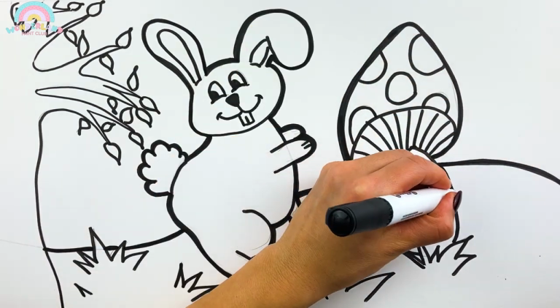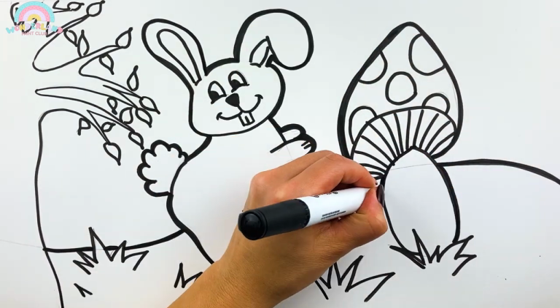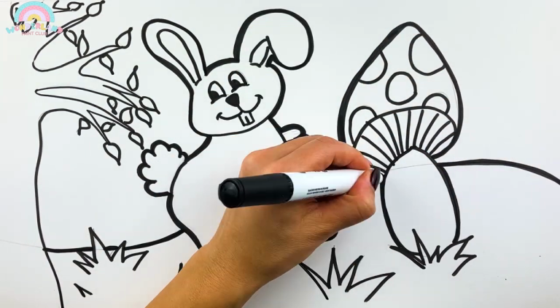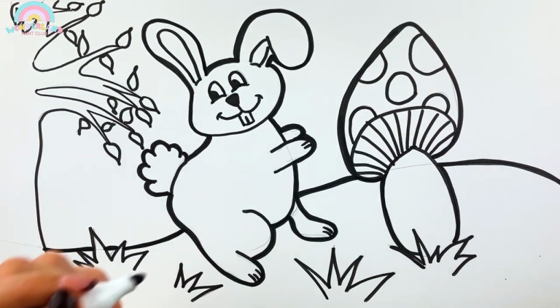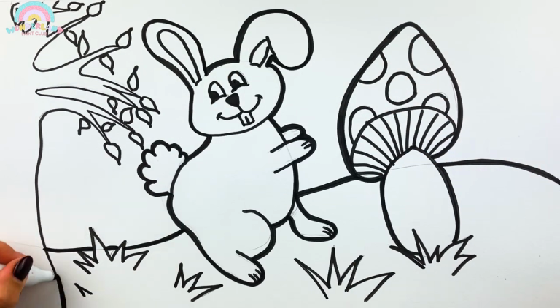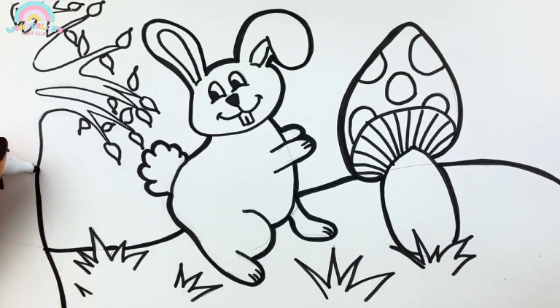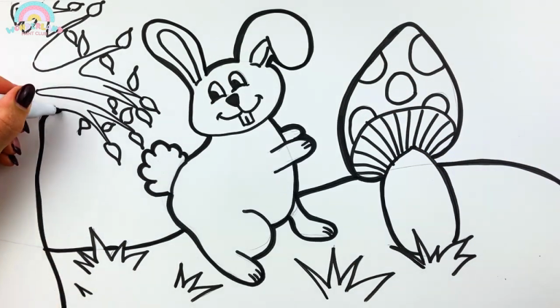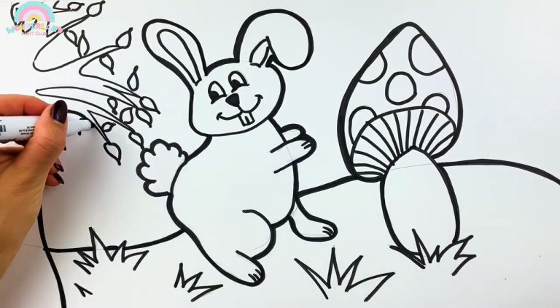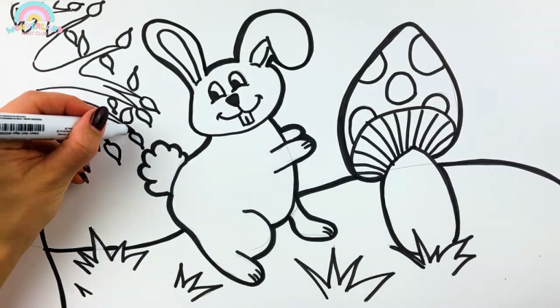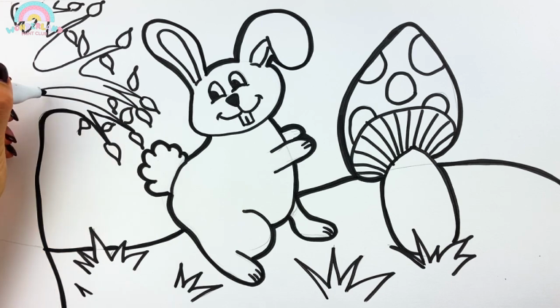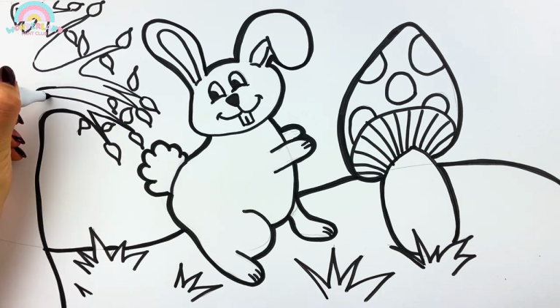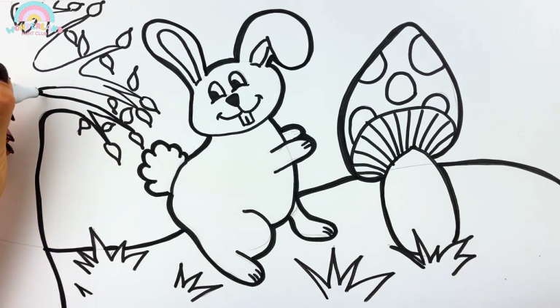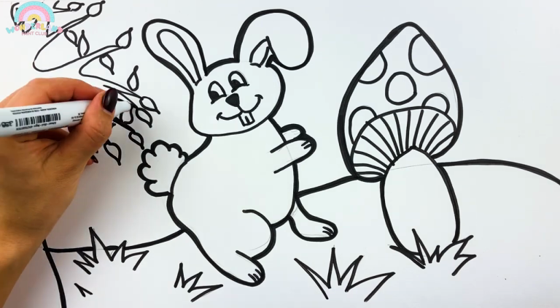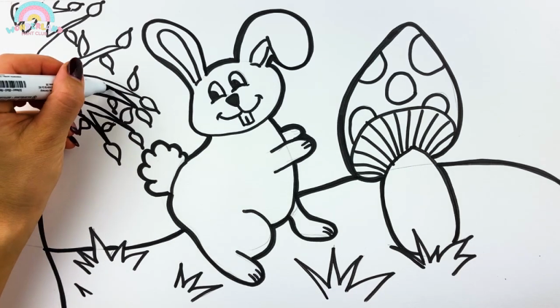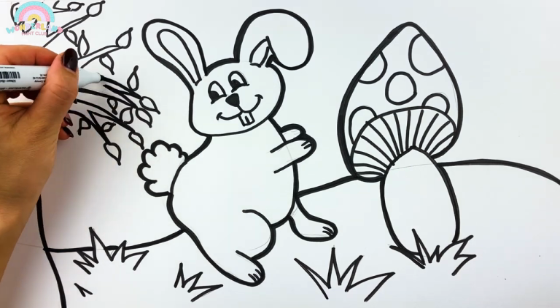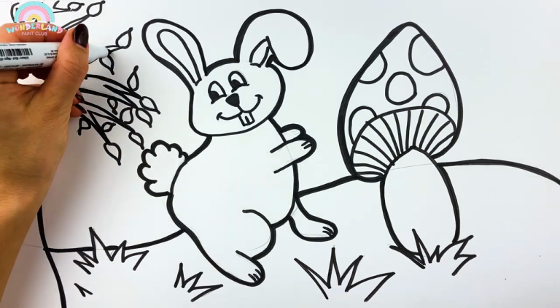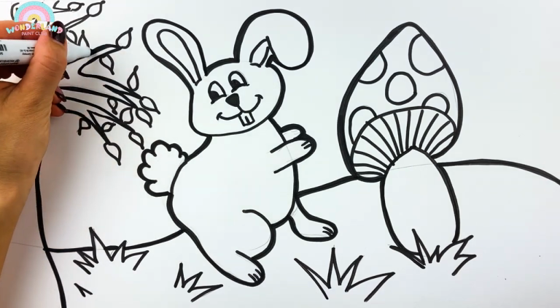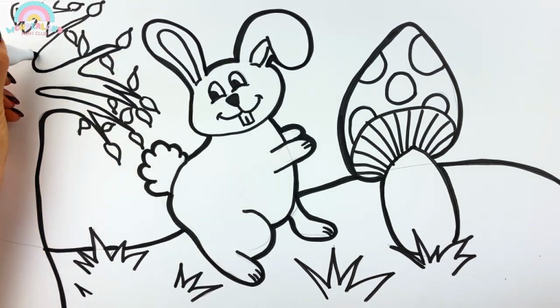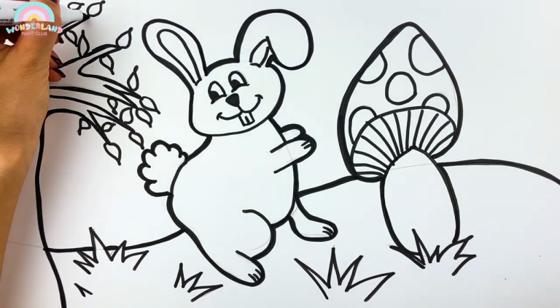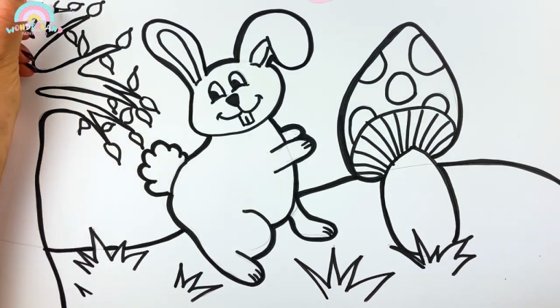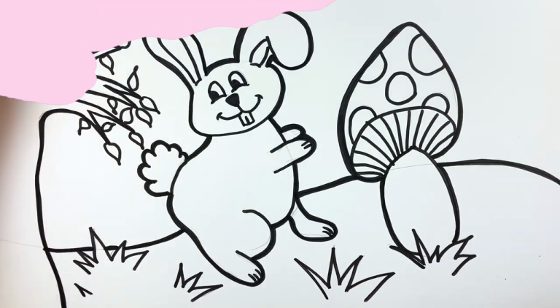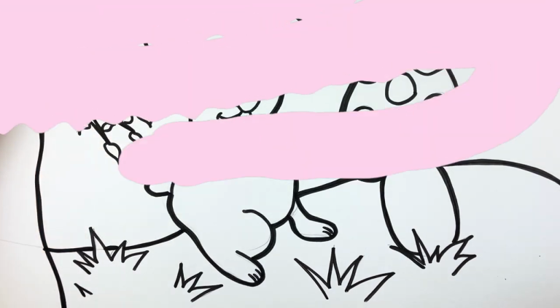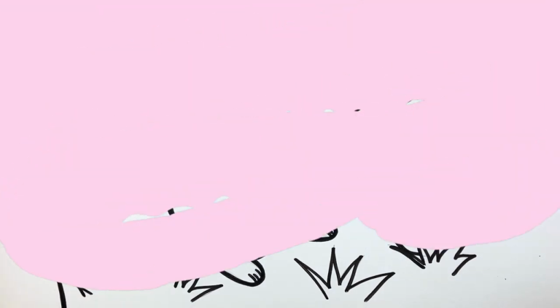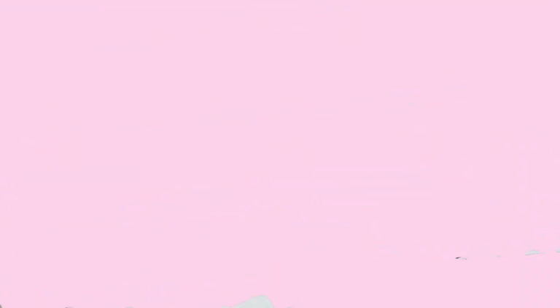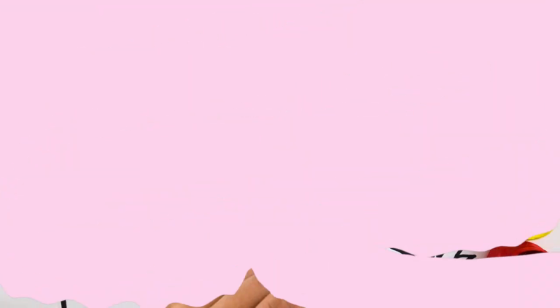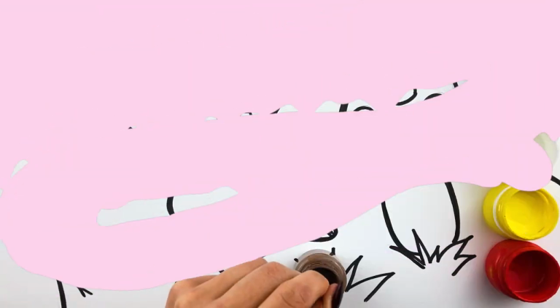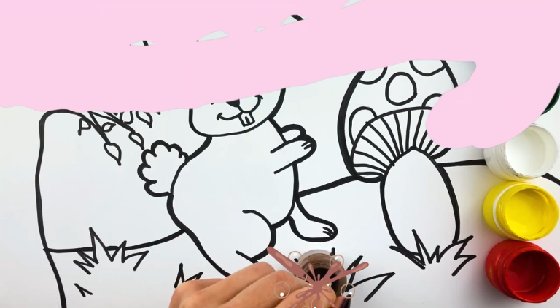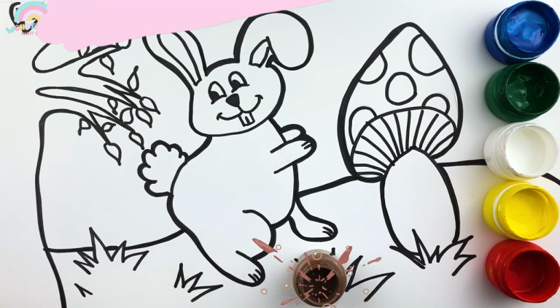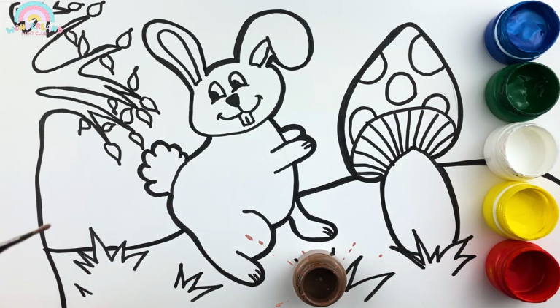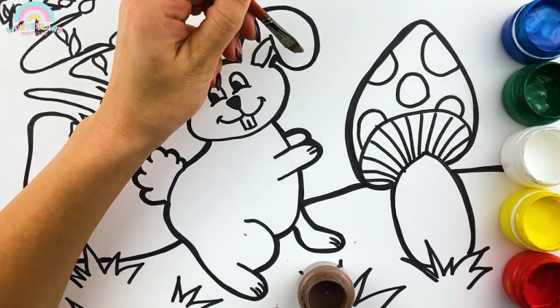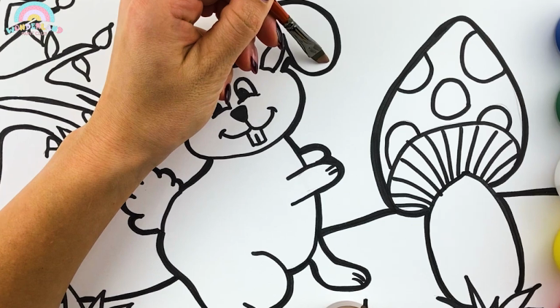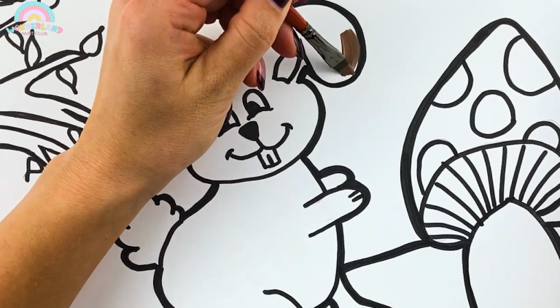Let the painting begin! So exciting! Brown!